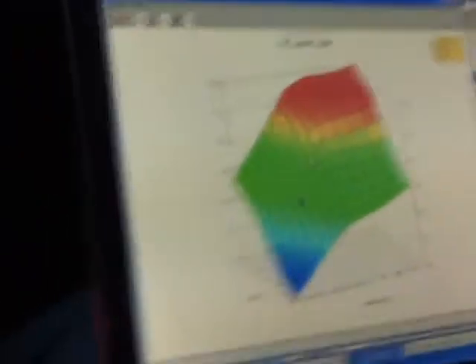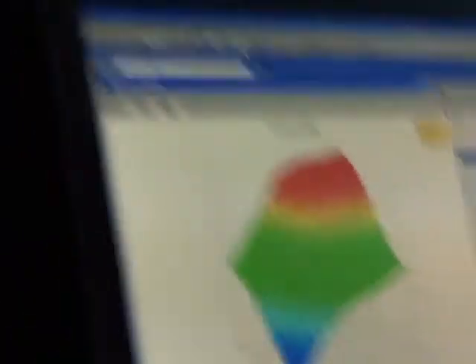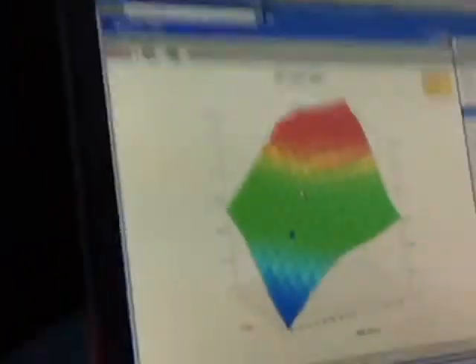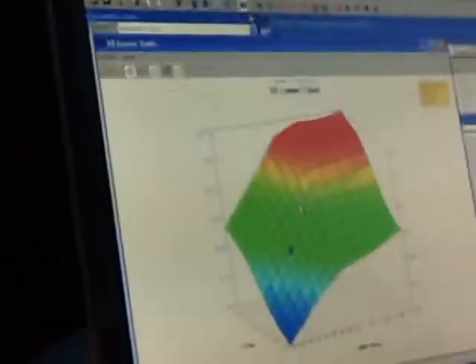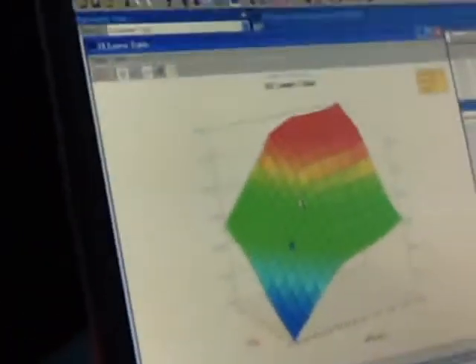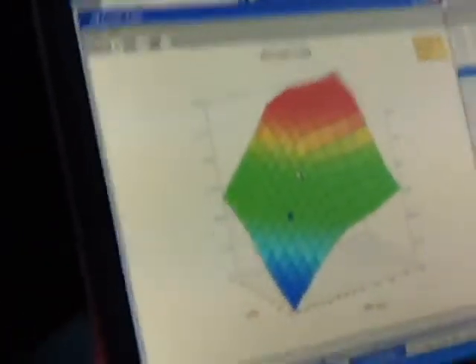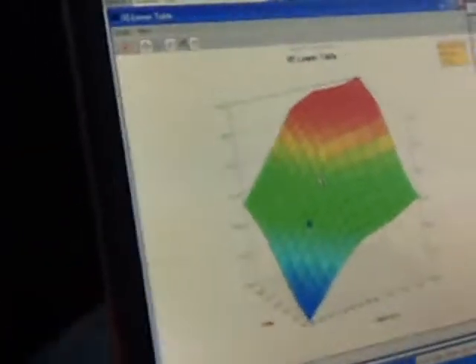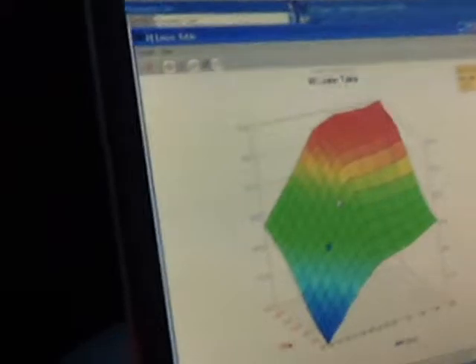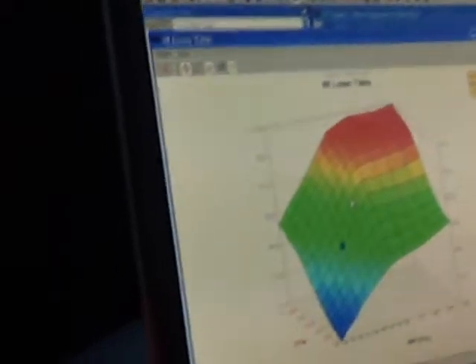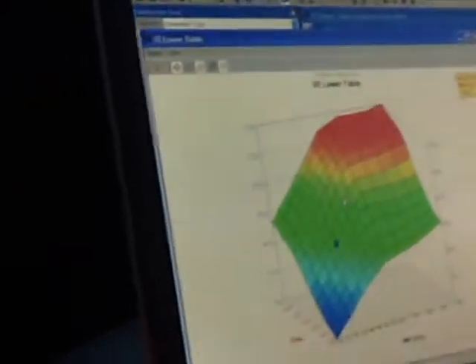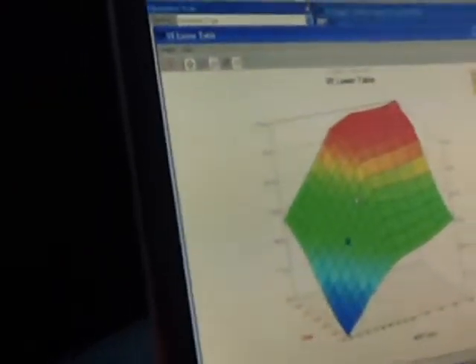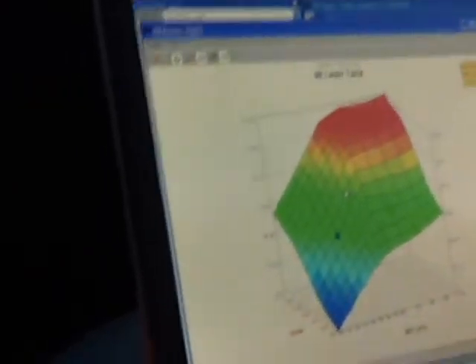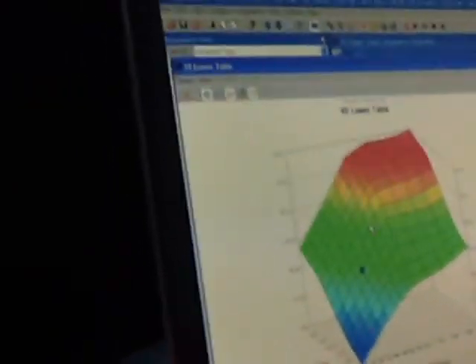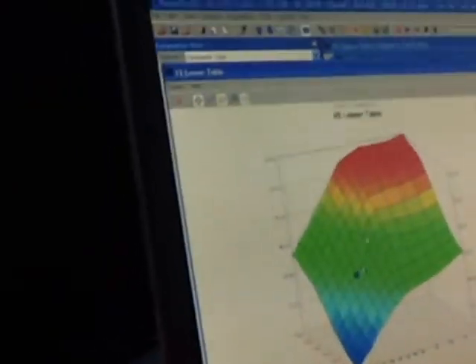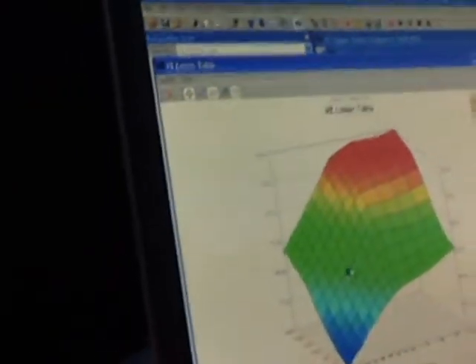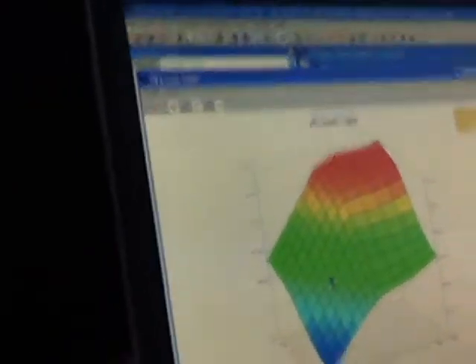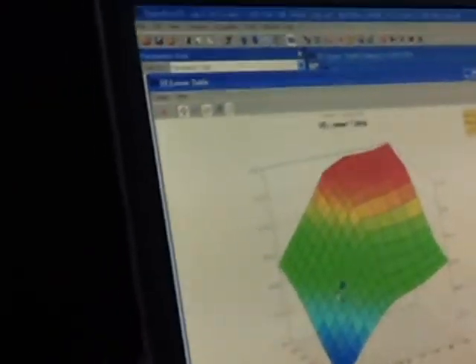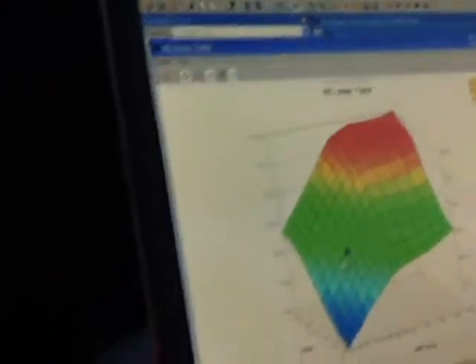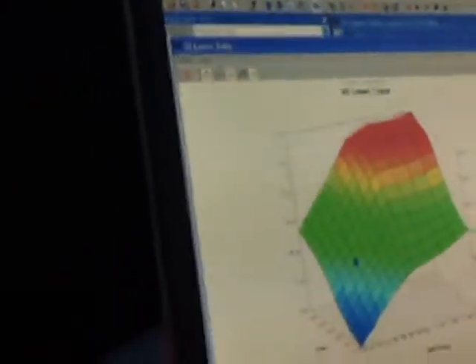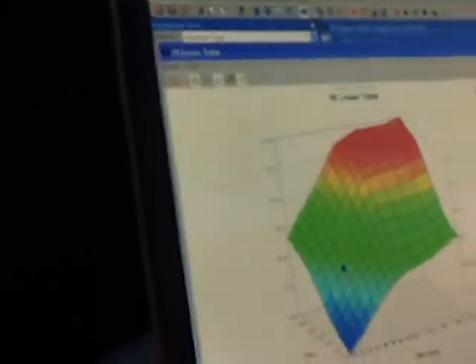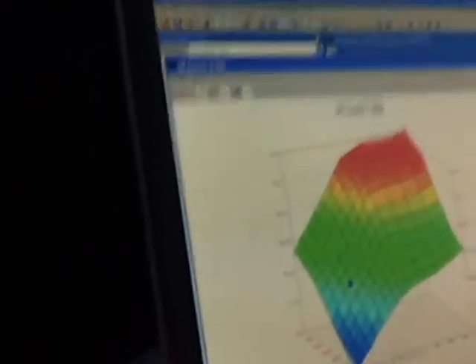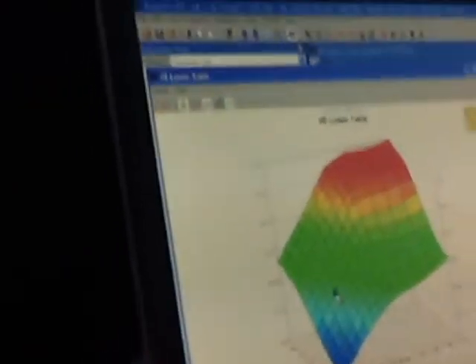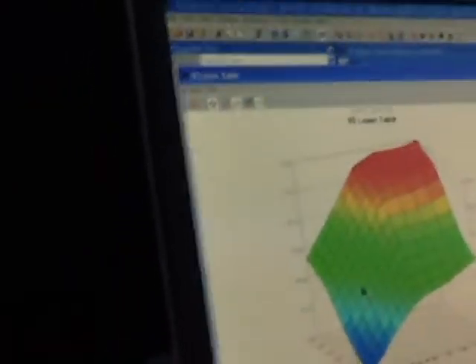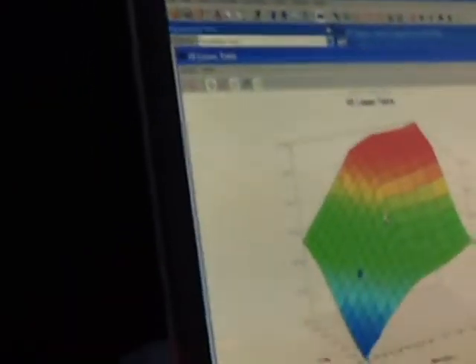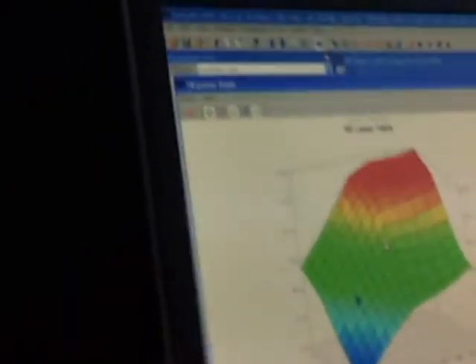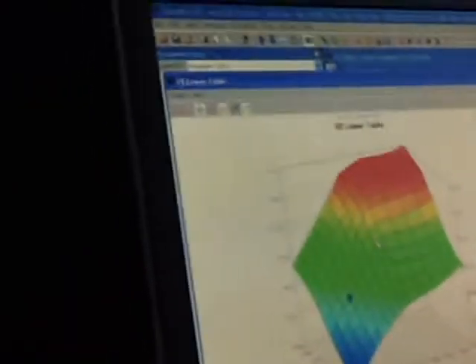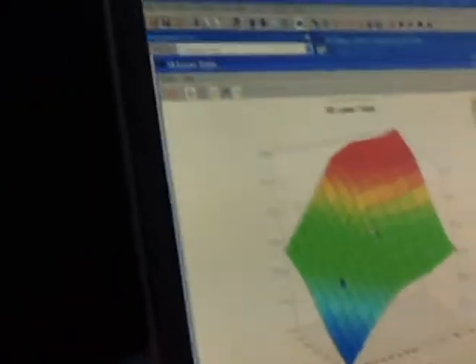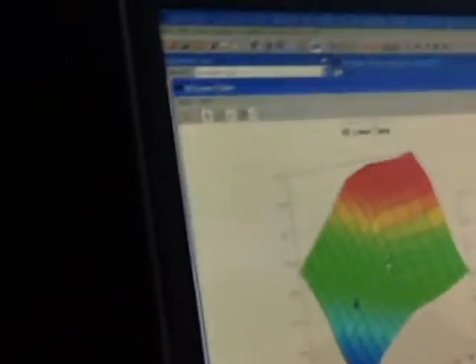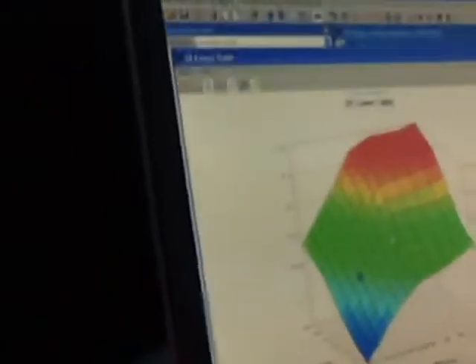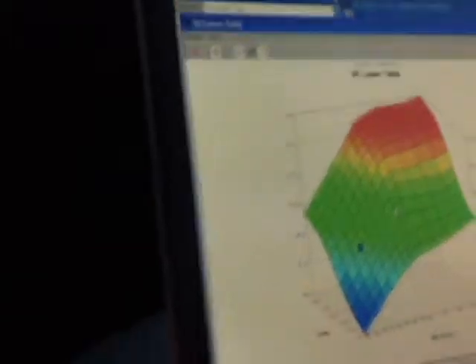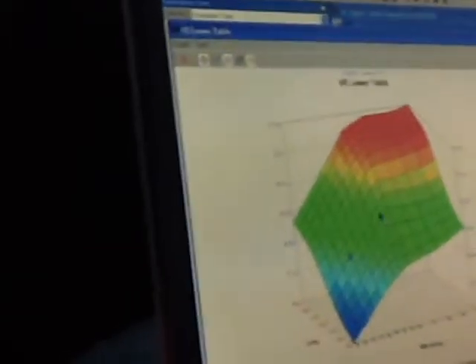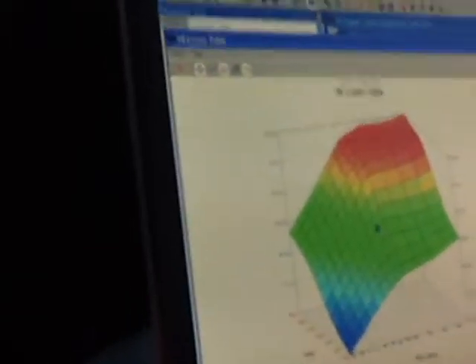Once we get on the highway we'll be able to get a better idea of what's going on. It's better to keep it at one RPM steady to see what's going on — at one single RPM. Exactly.